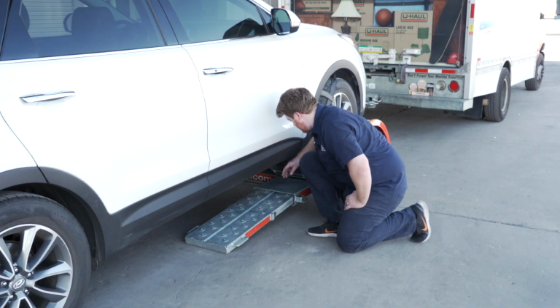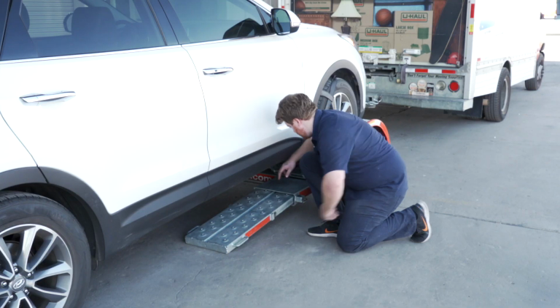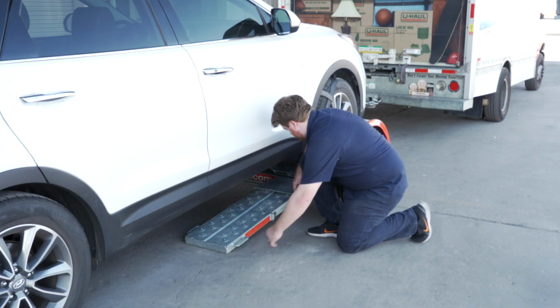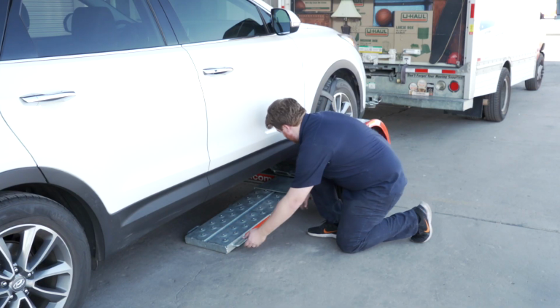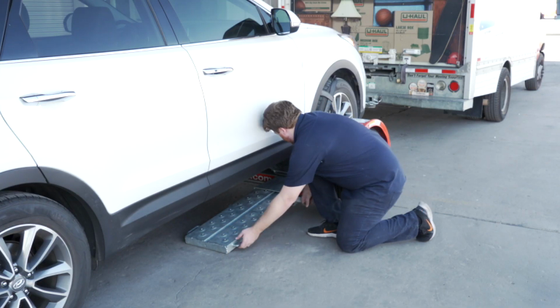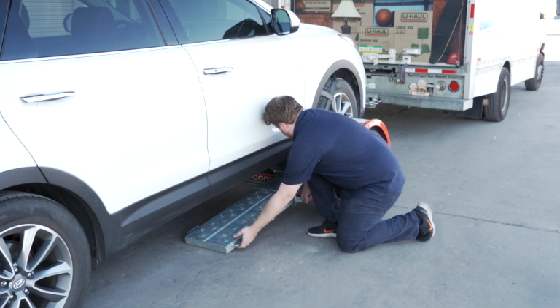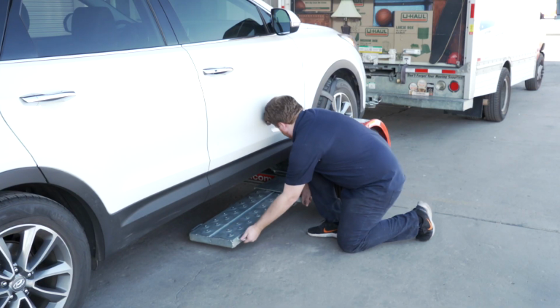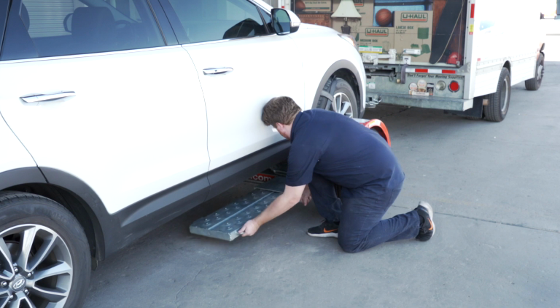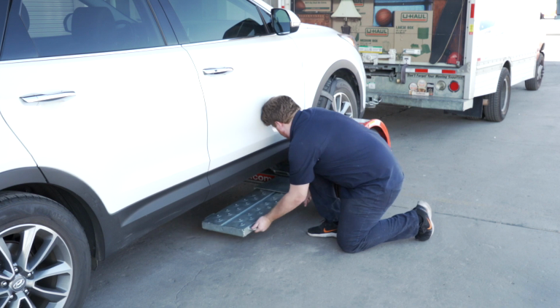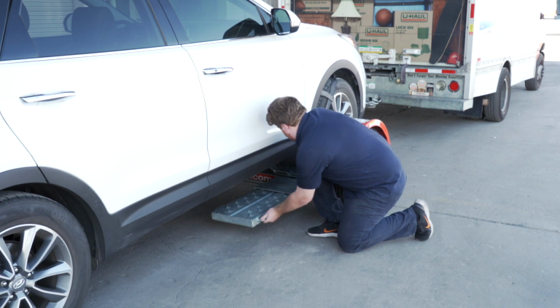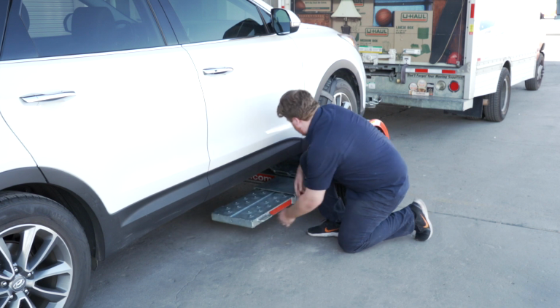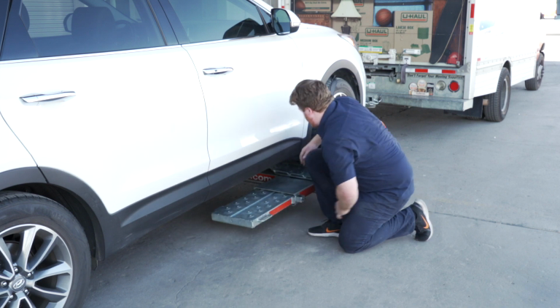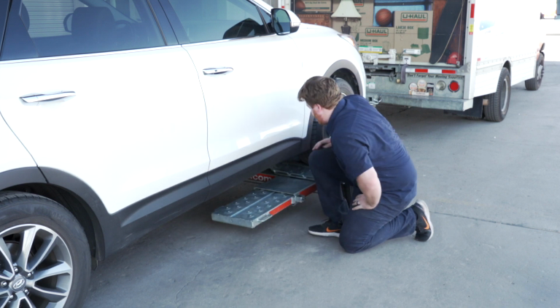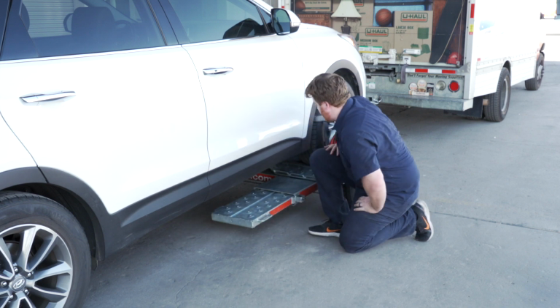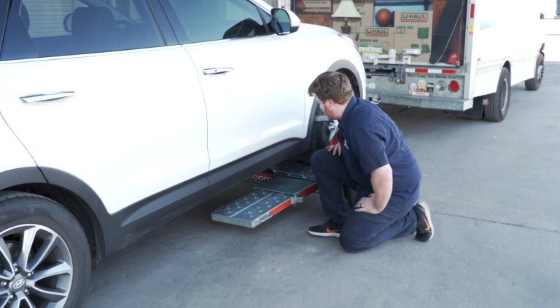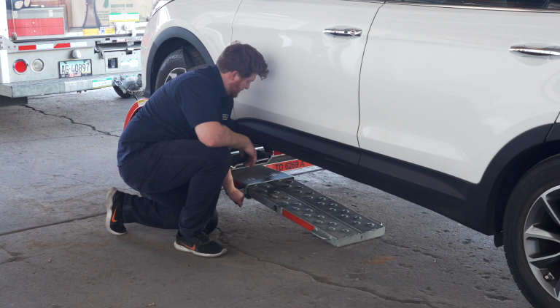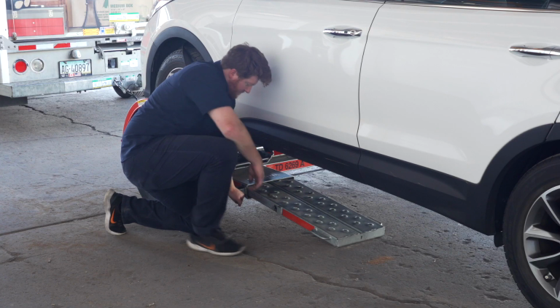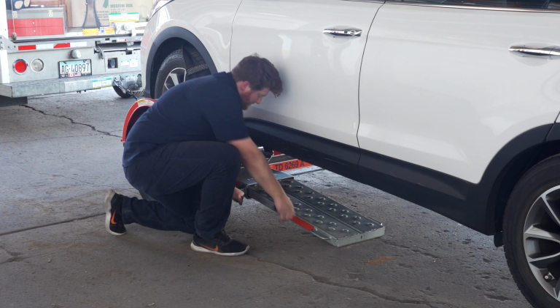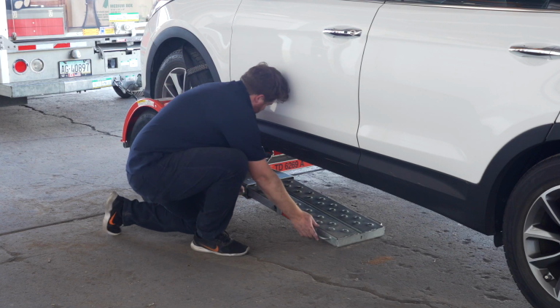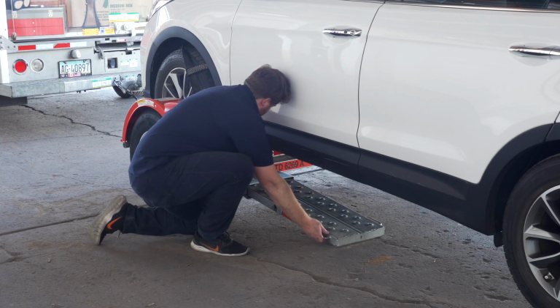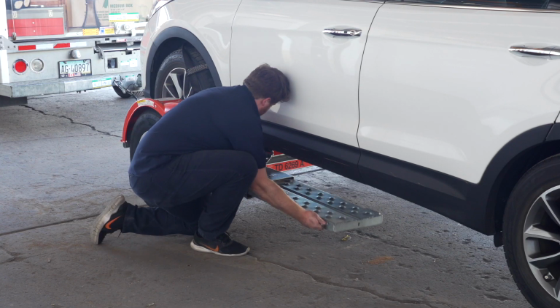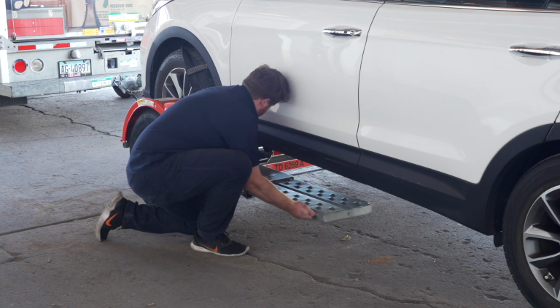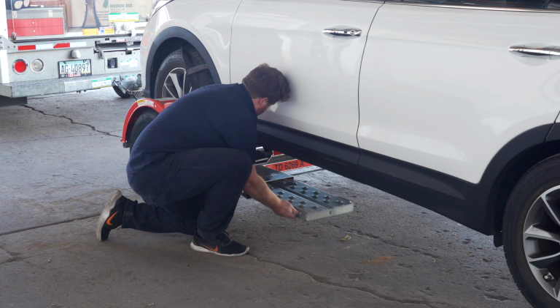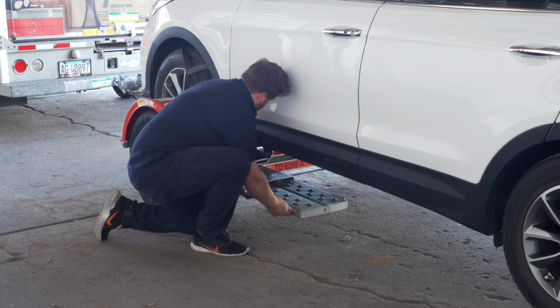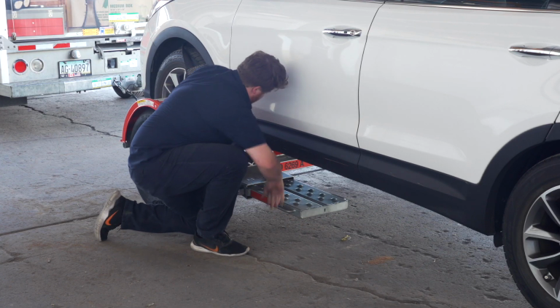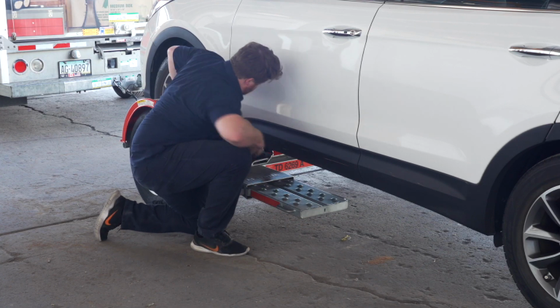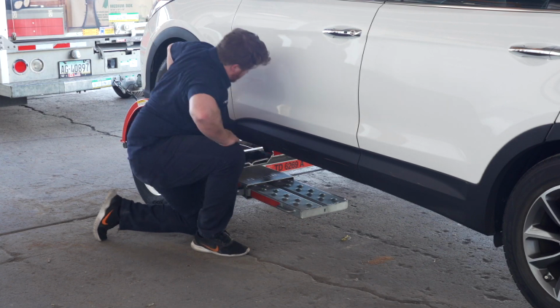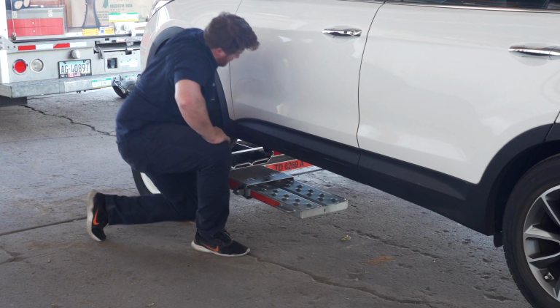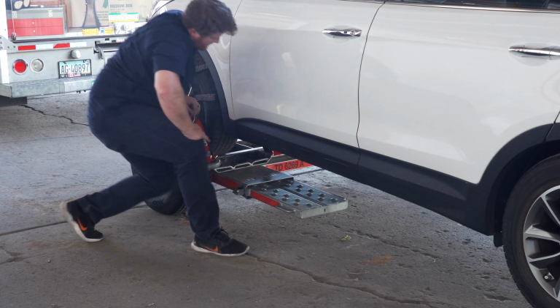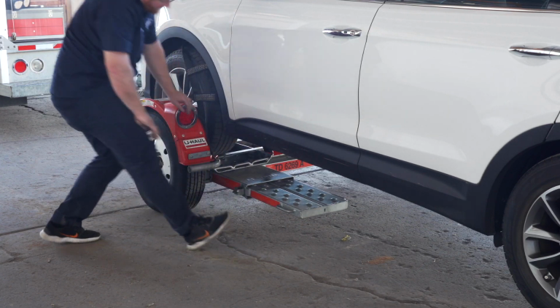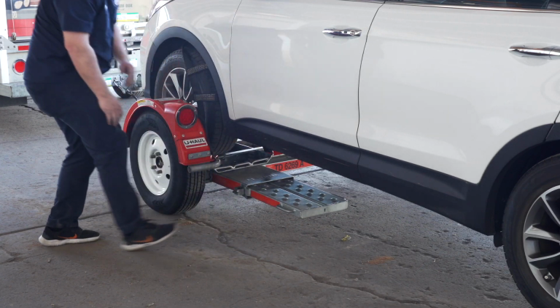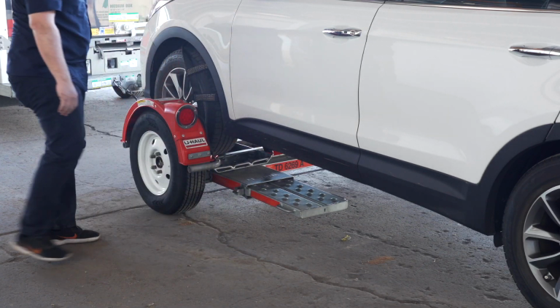Secure the tow ramps by lifting them and sliding them back into the car dolly until the latch pins re-engage.